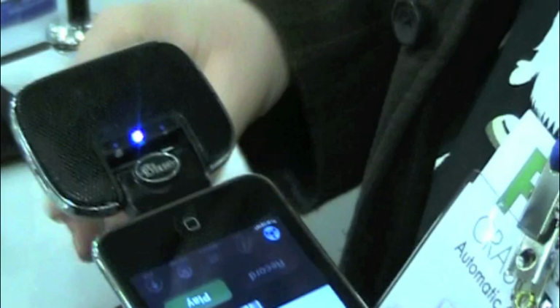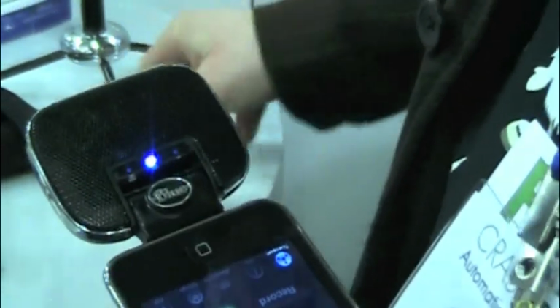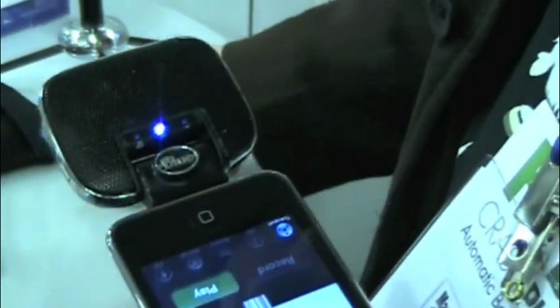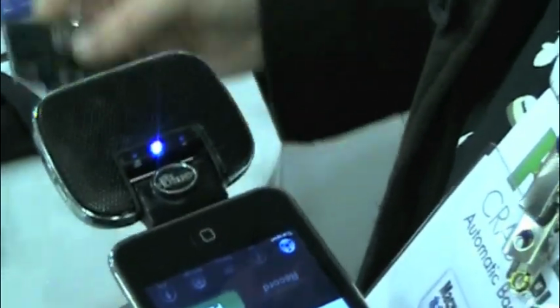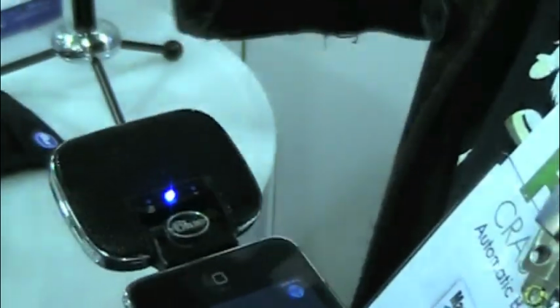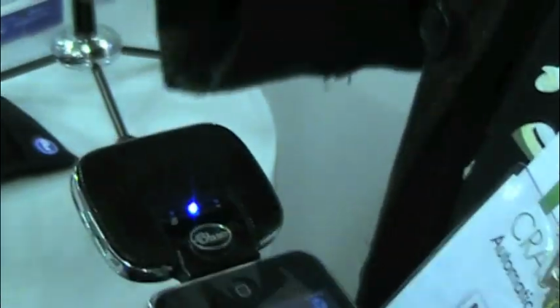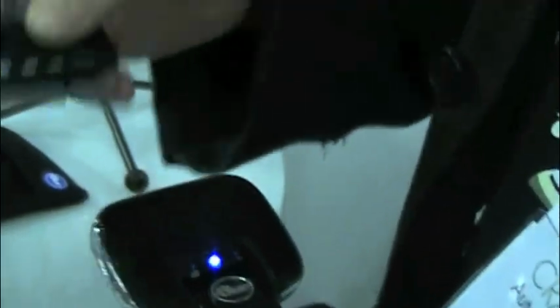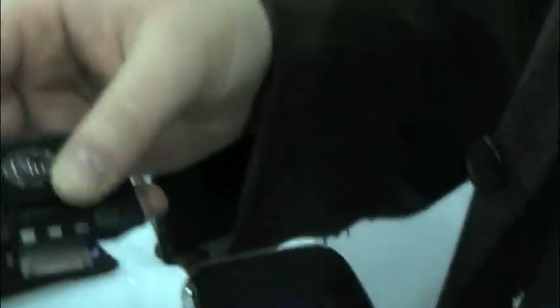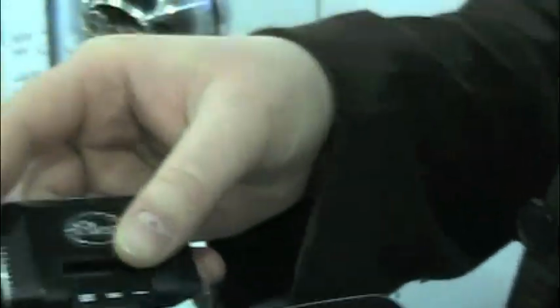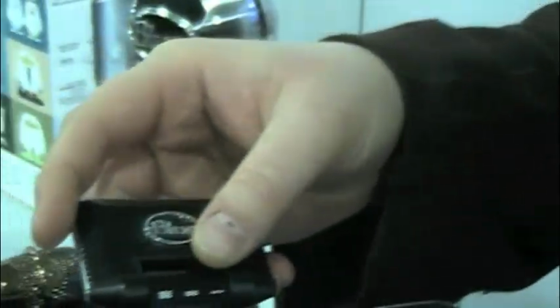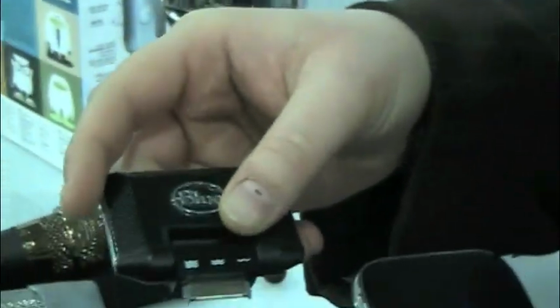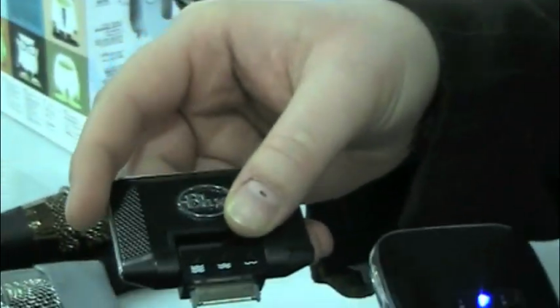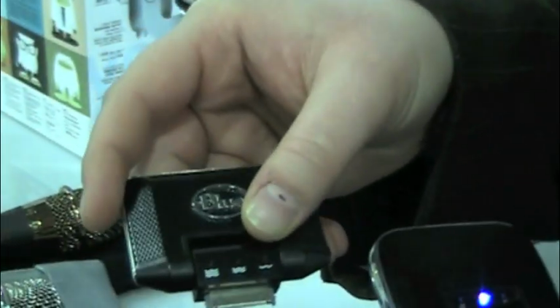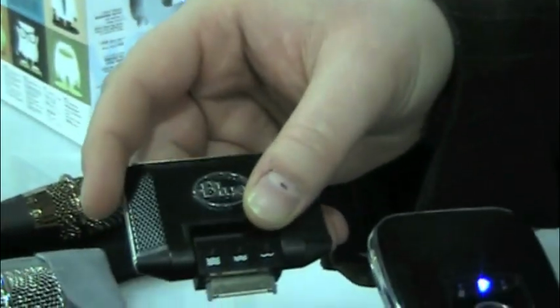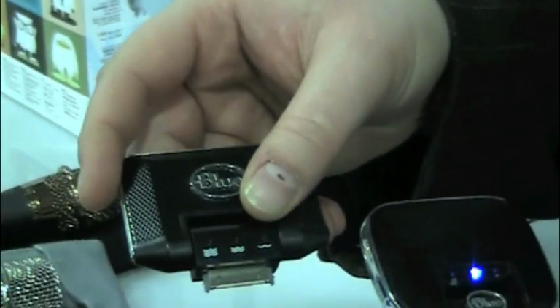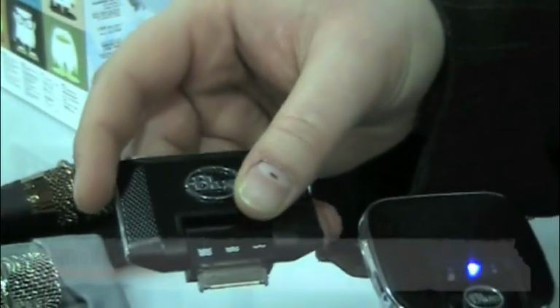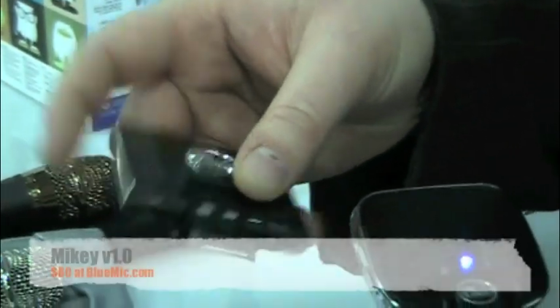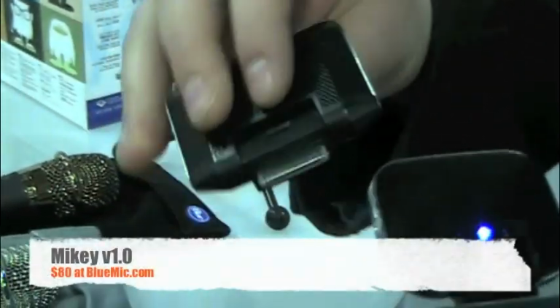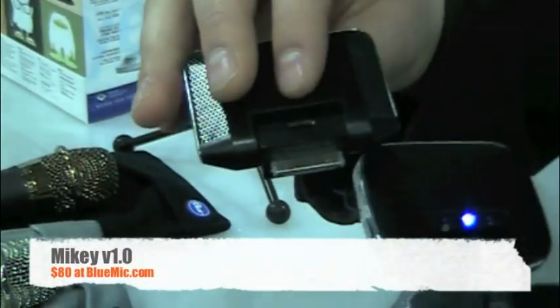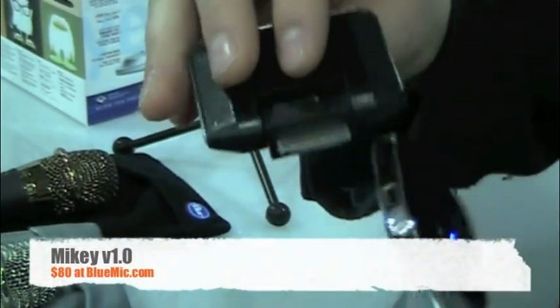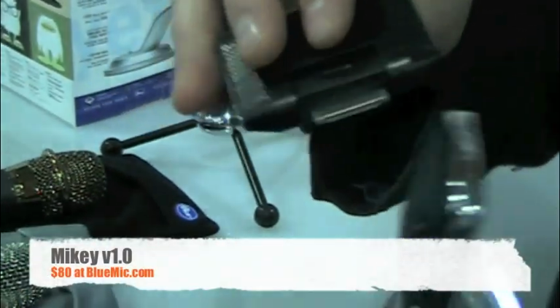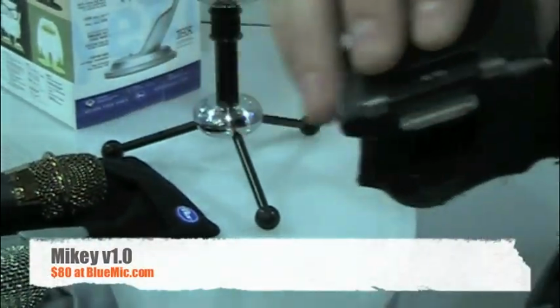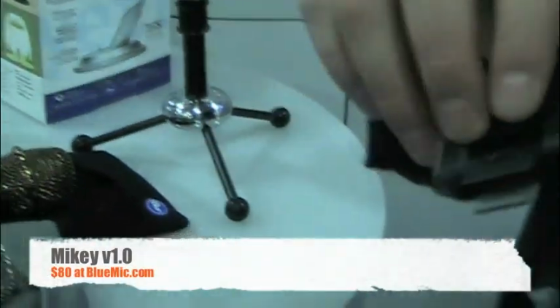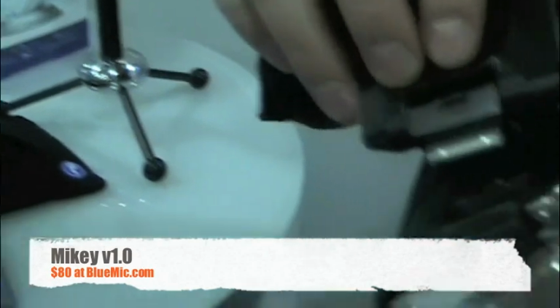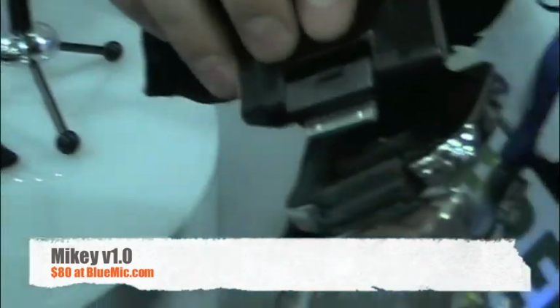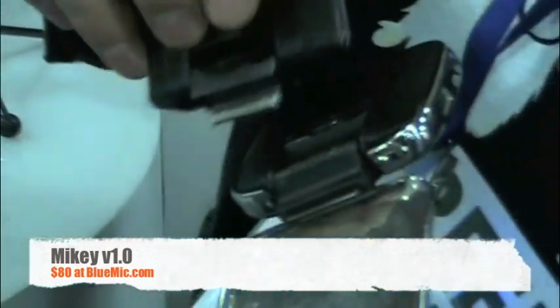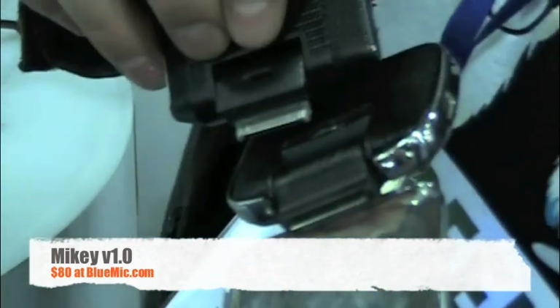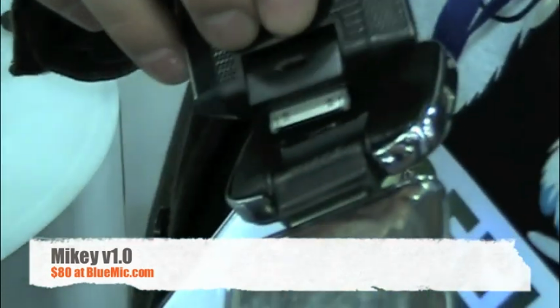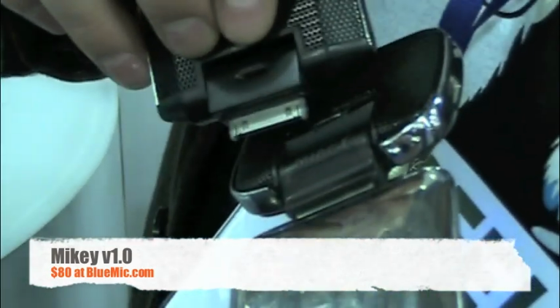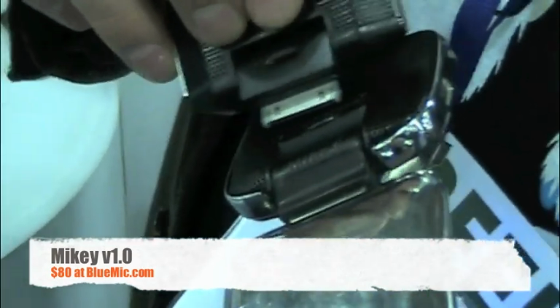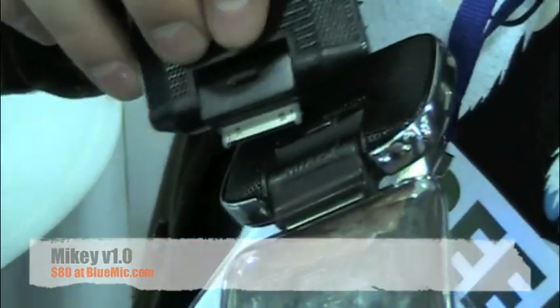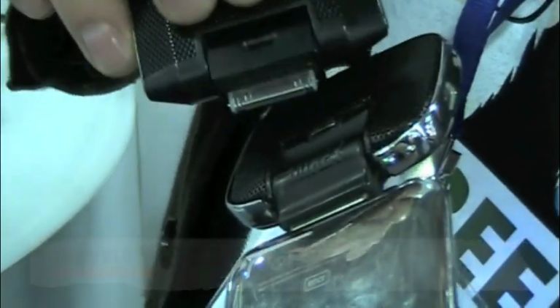This guy is available right now for $80 — that's the Mikey version 1. And both of these have a three-stage gain setting on the back.